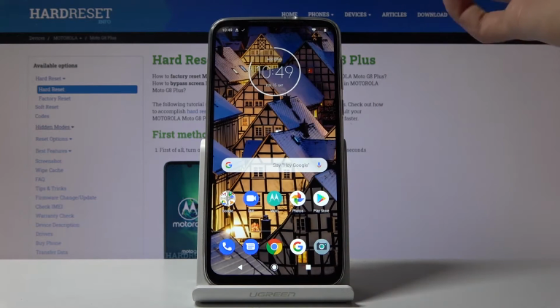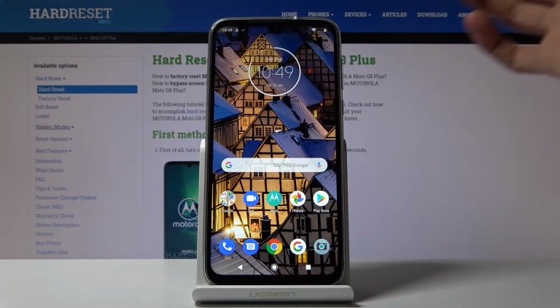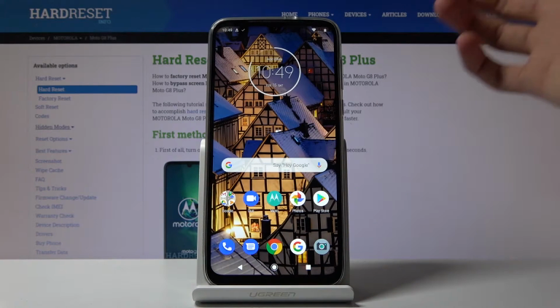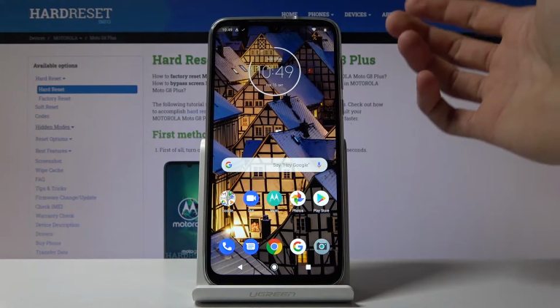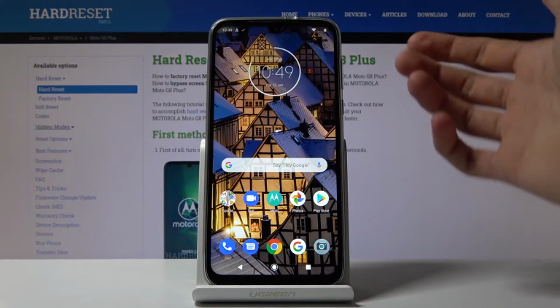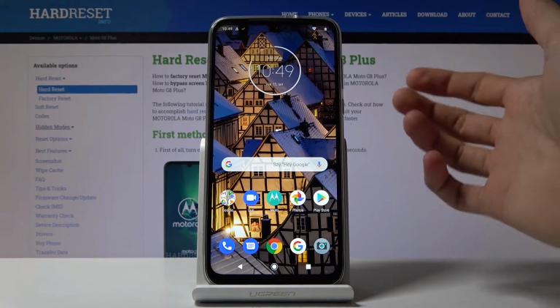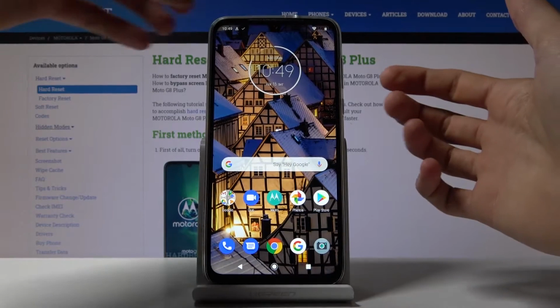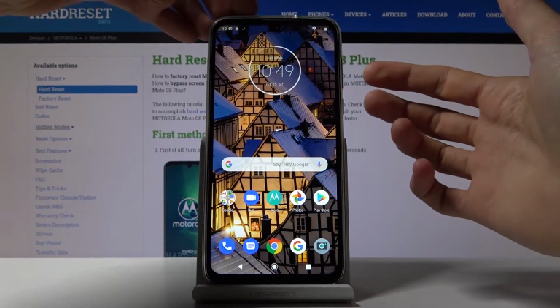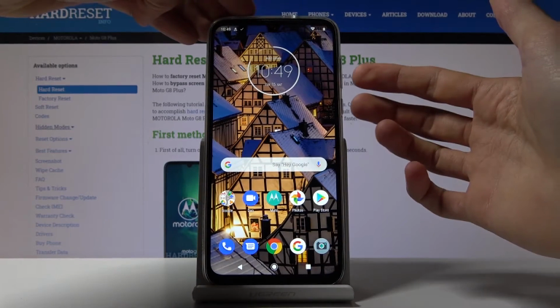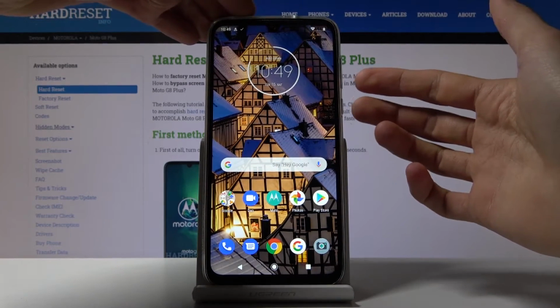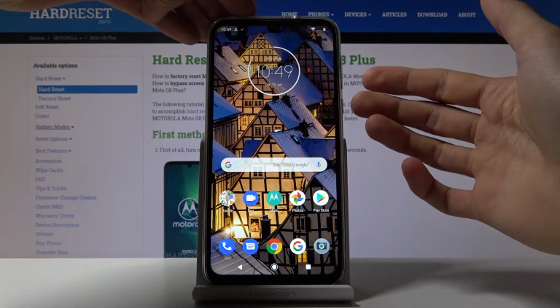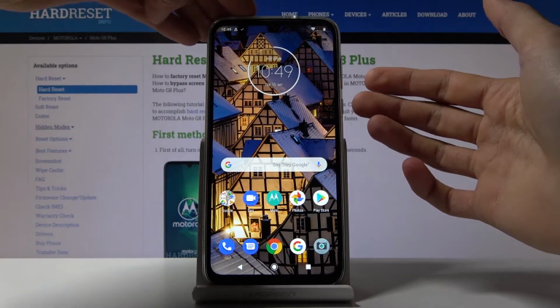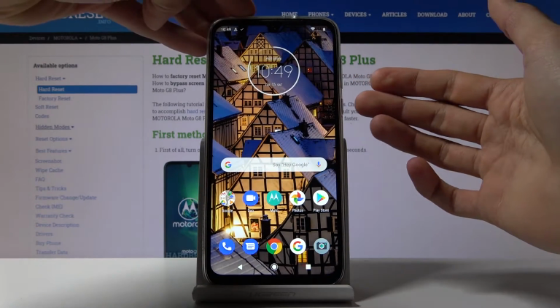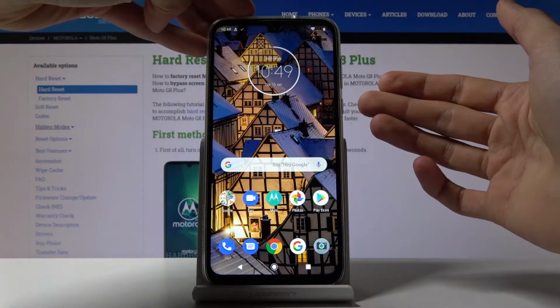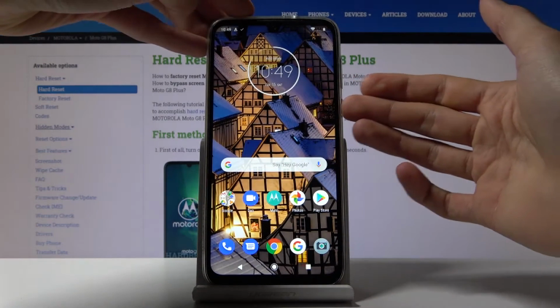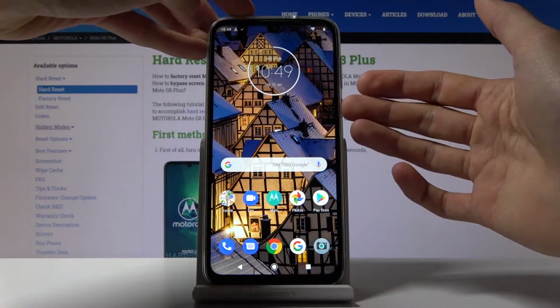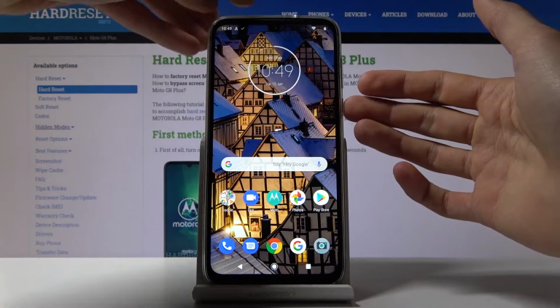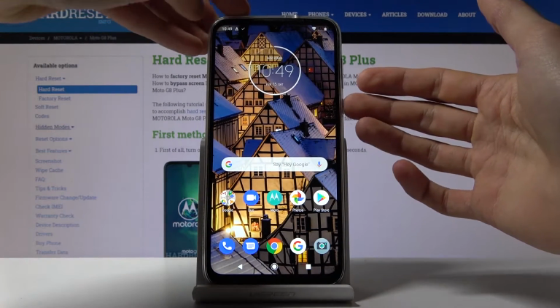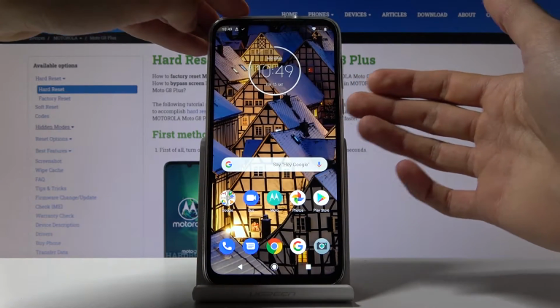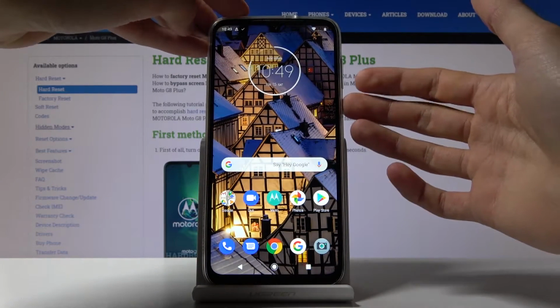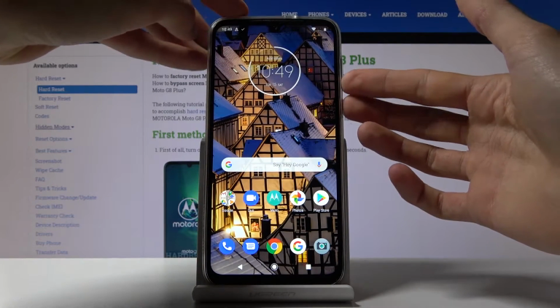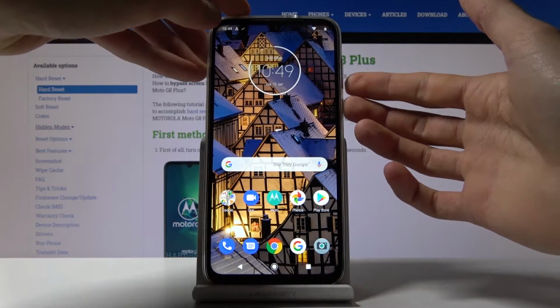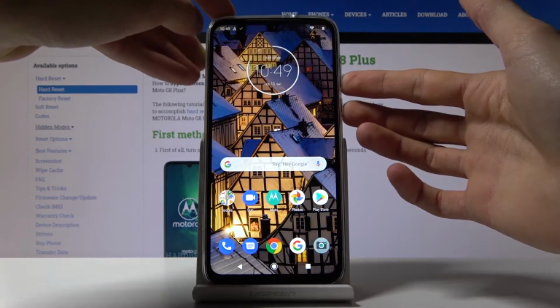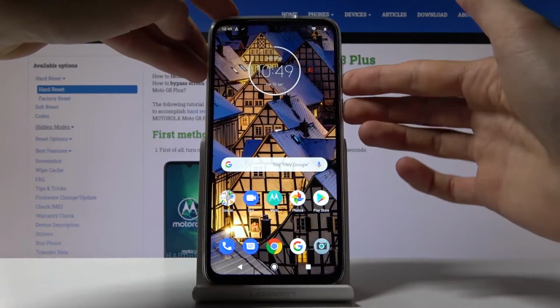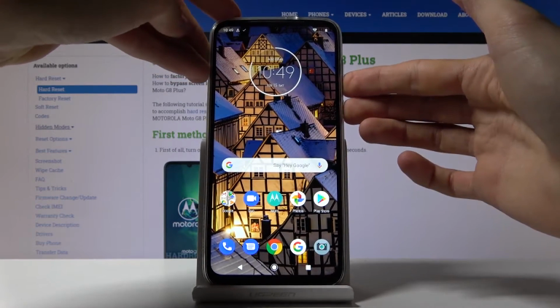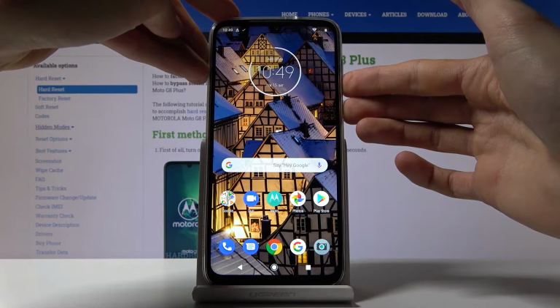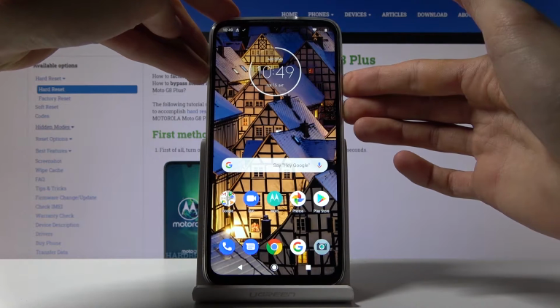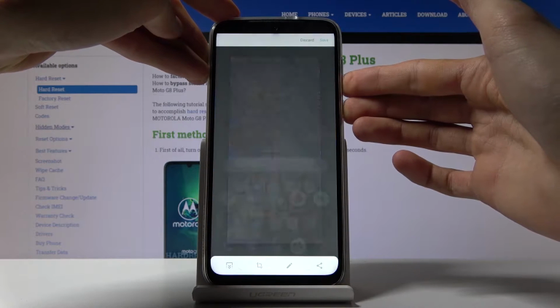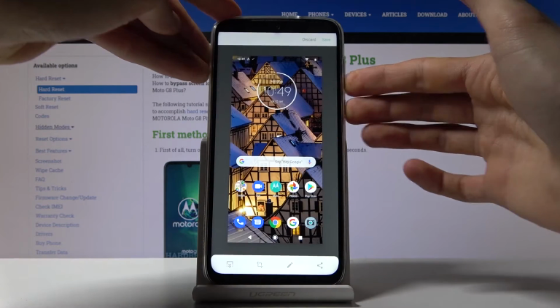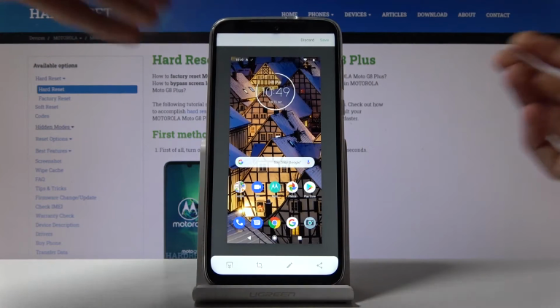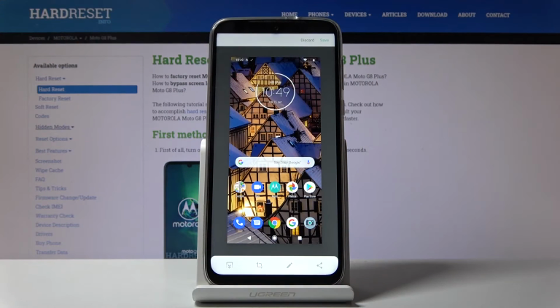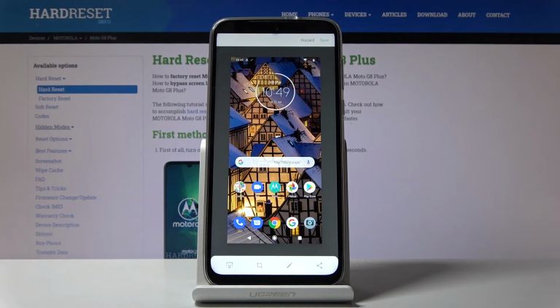So you want to have it open, and from there all you need to do is press and hold the power key and volume down like so.